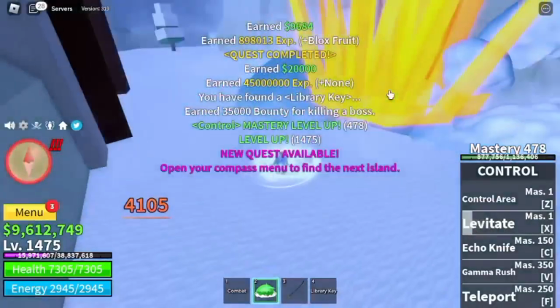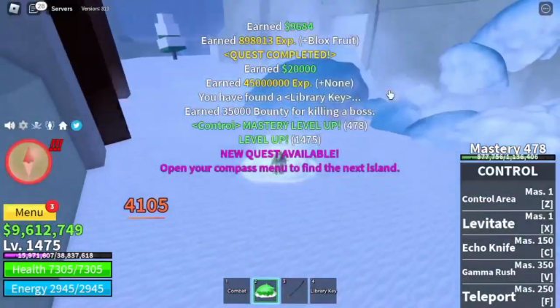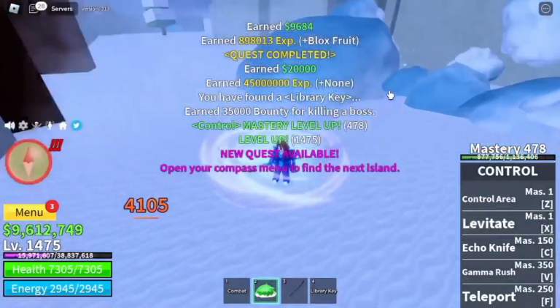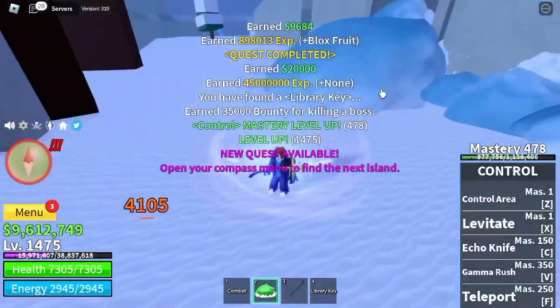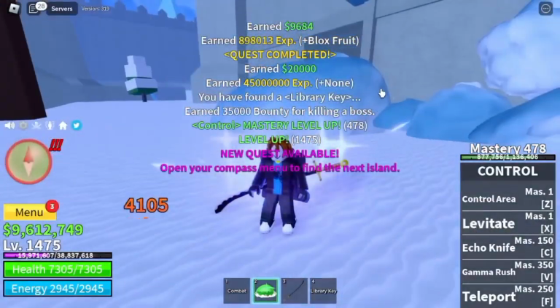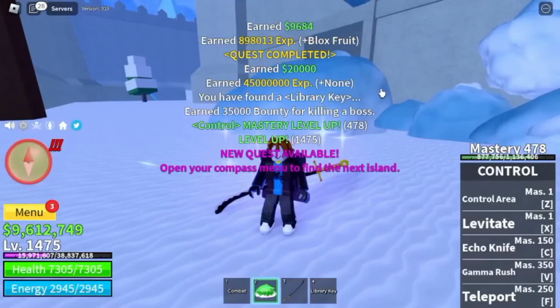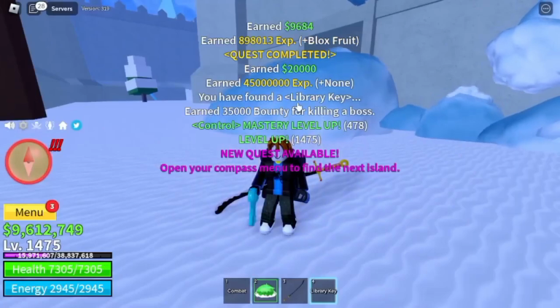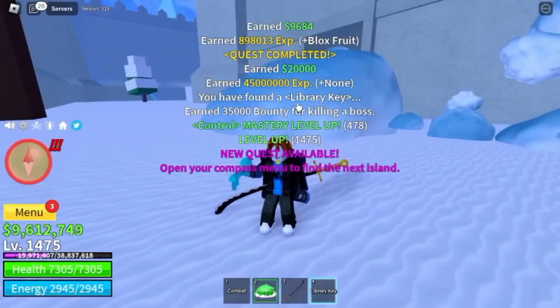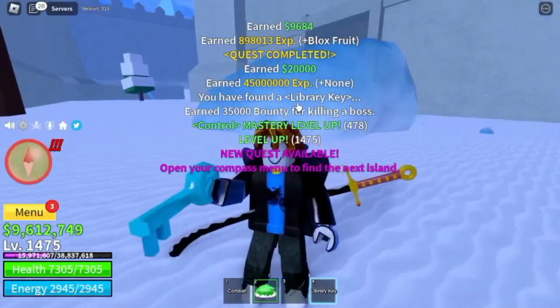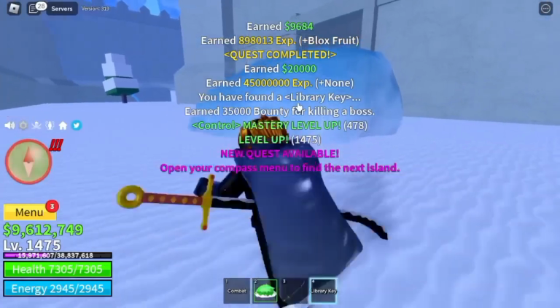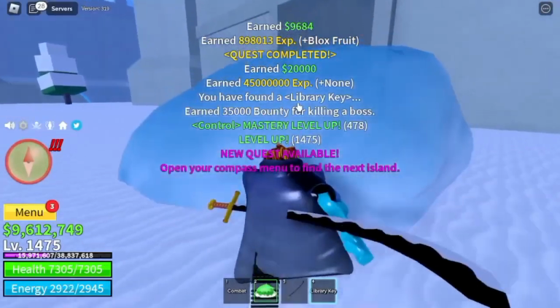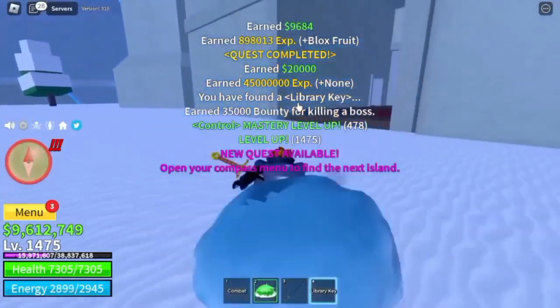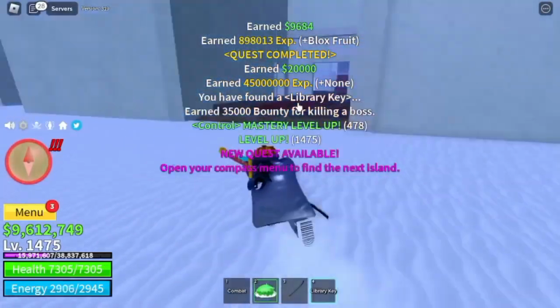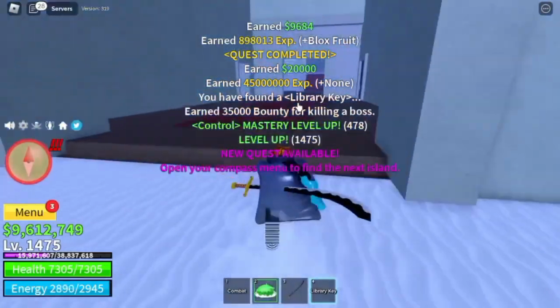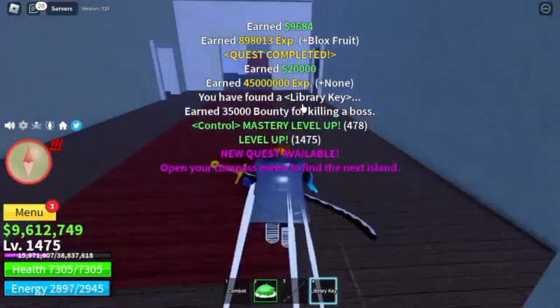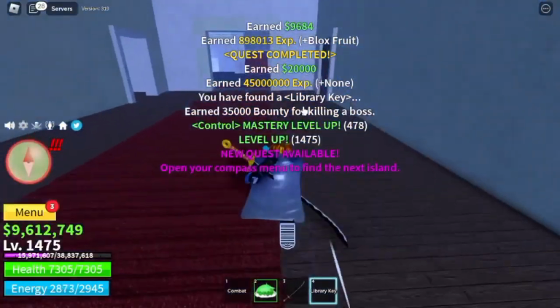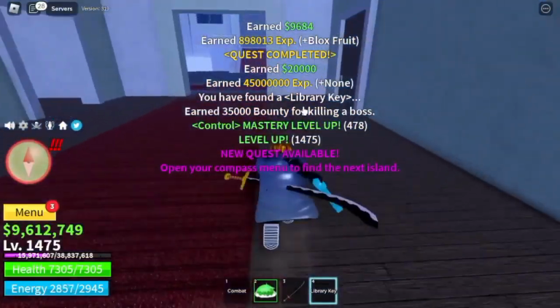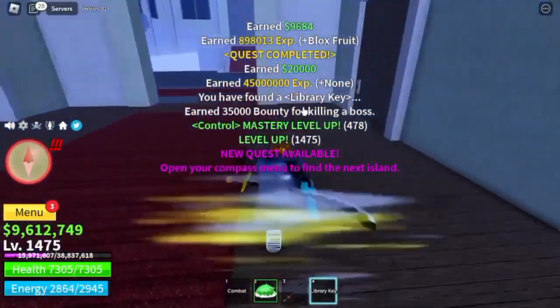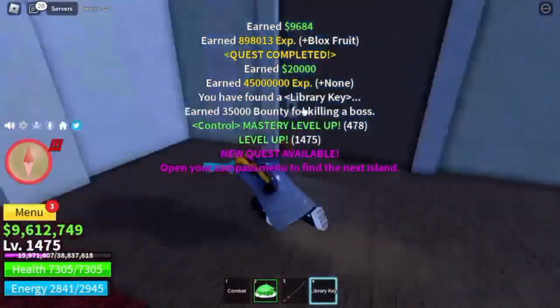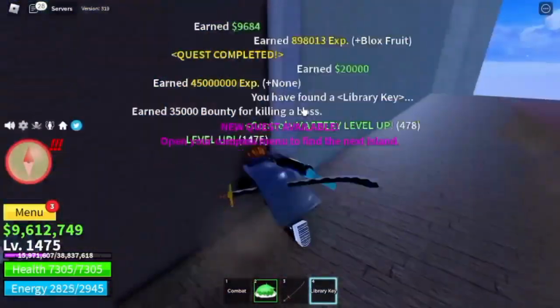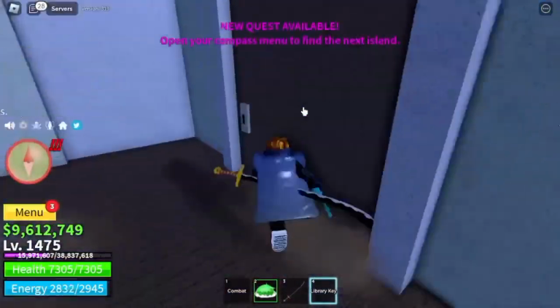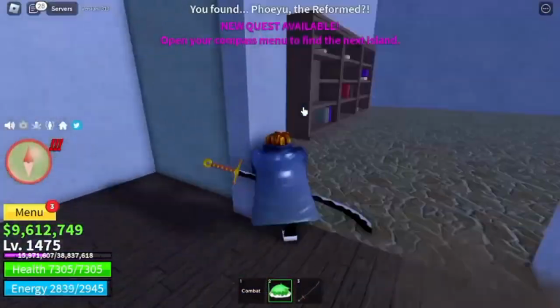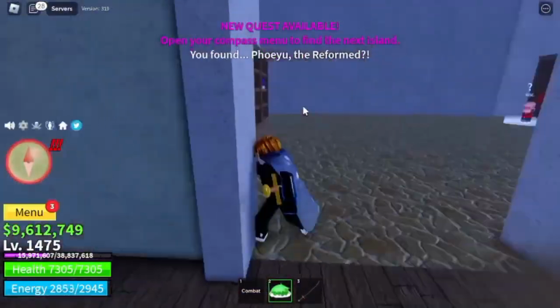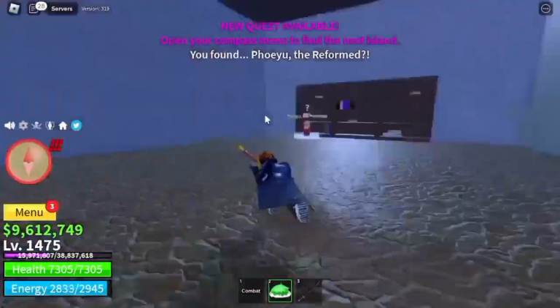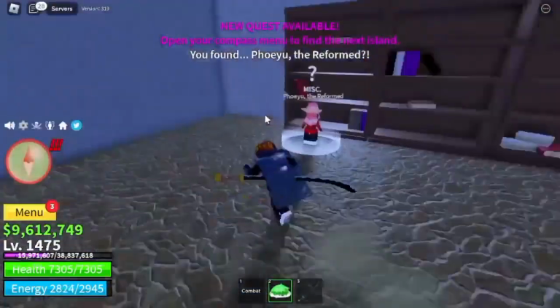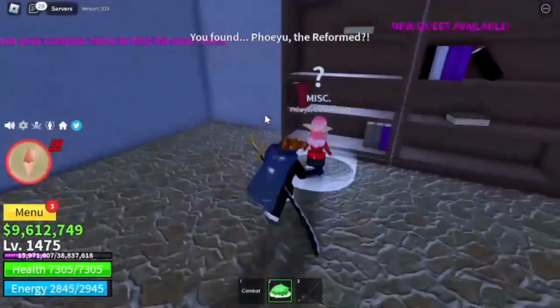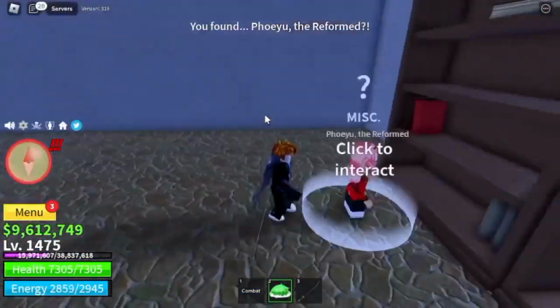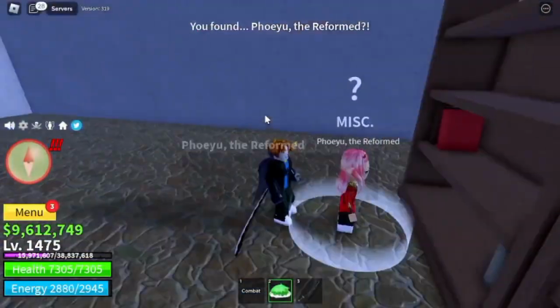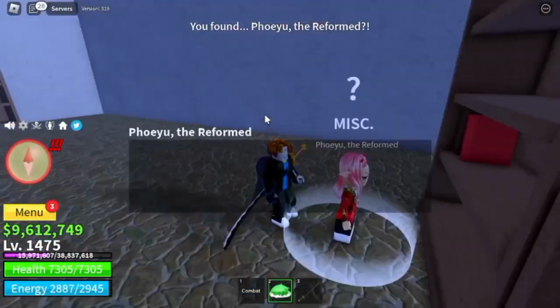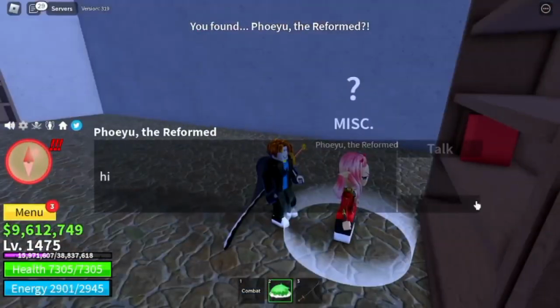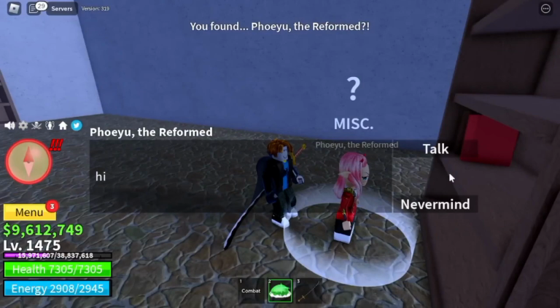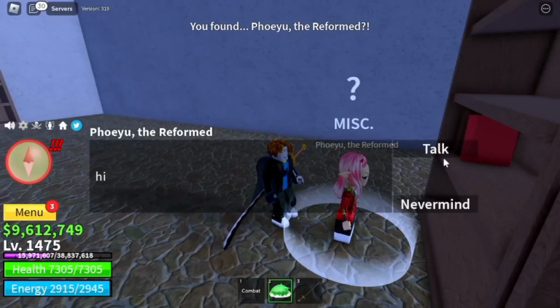After that, we are heading to the final island. The Library Key — you can use this to open the library and get the Death Step if you want. Make sure you have the requirements.